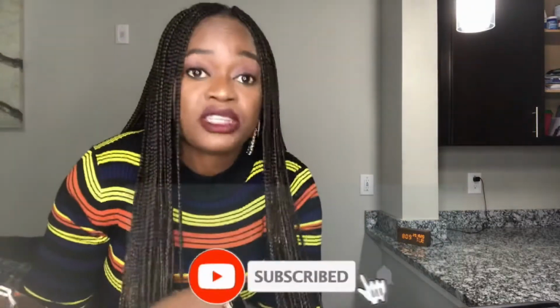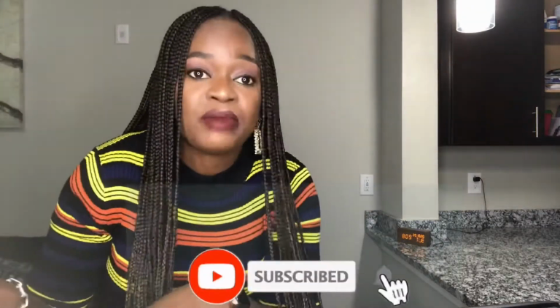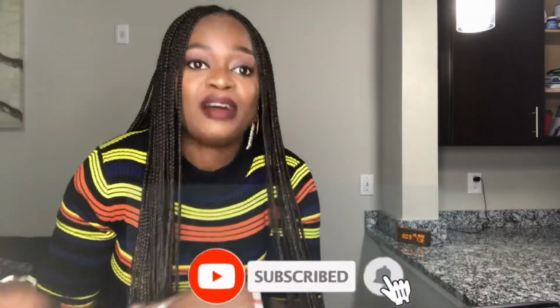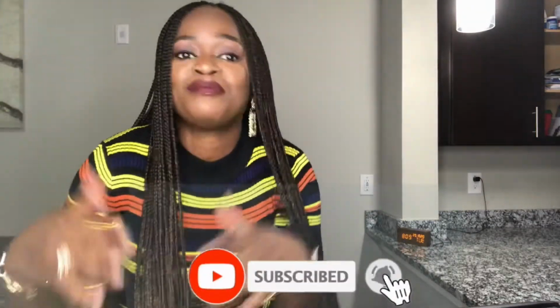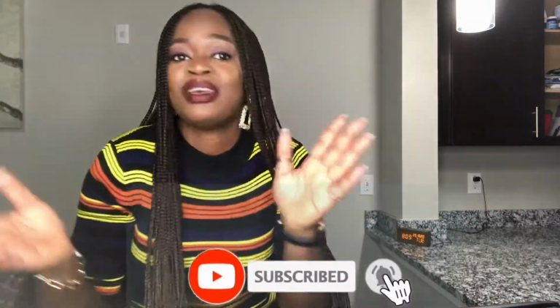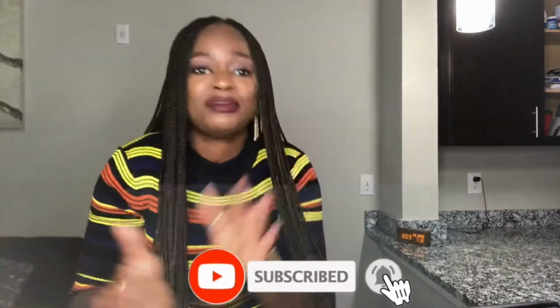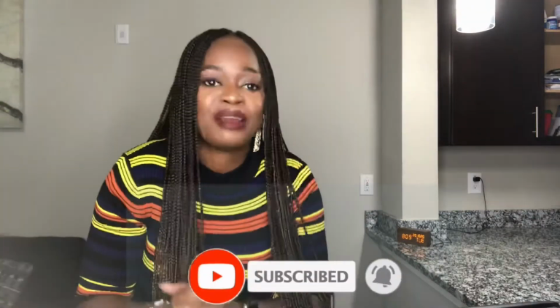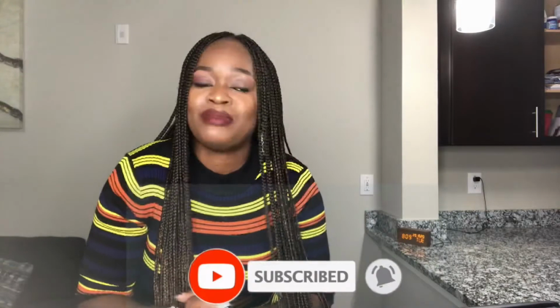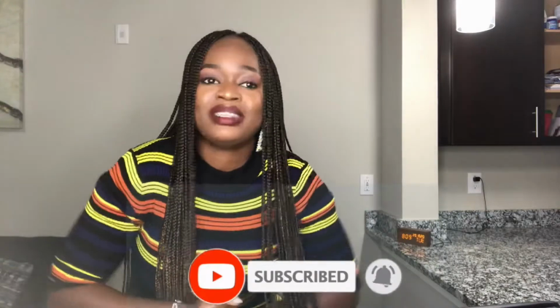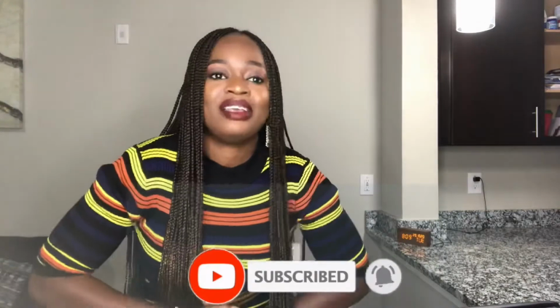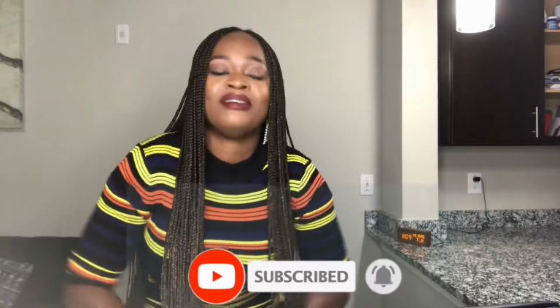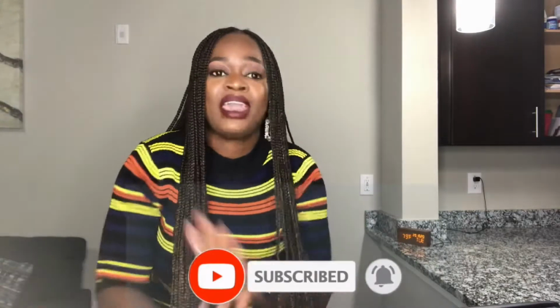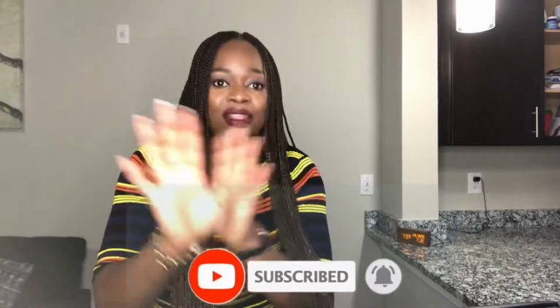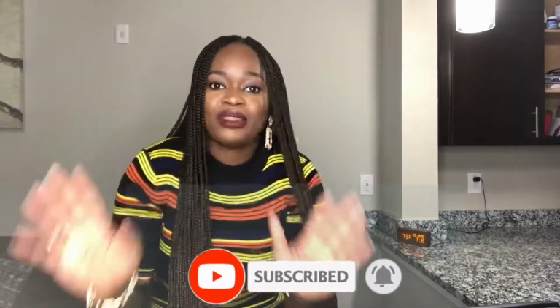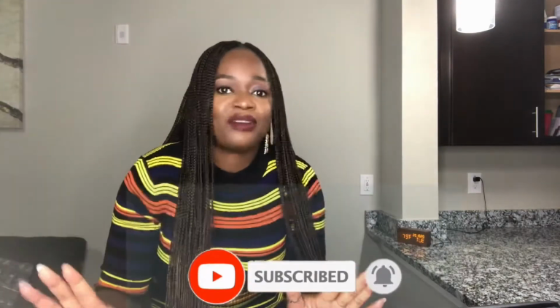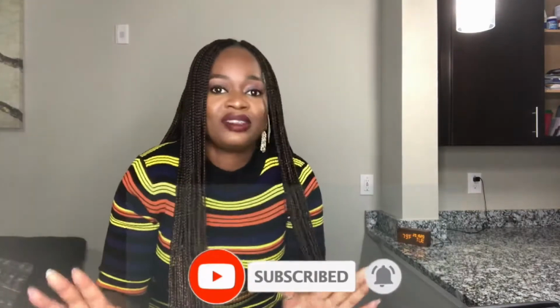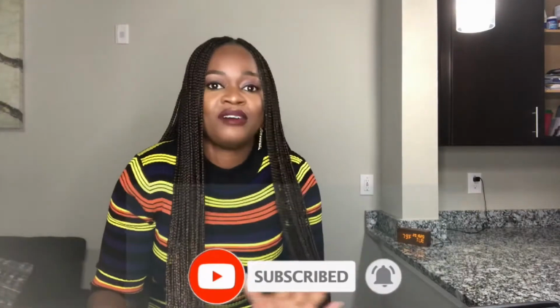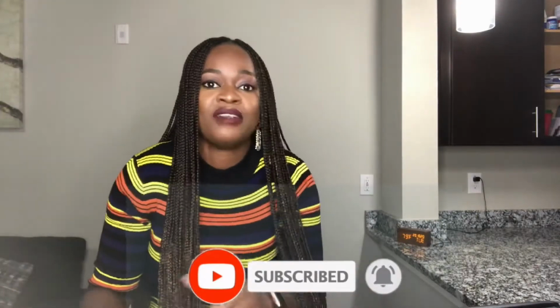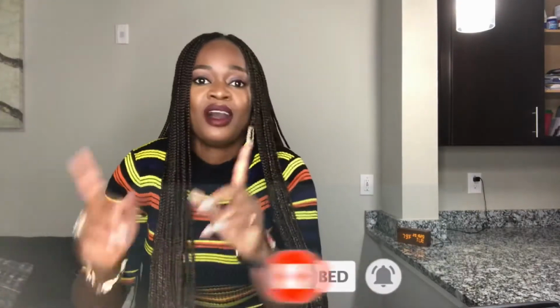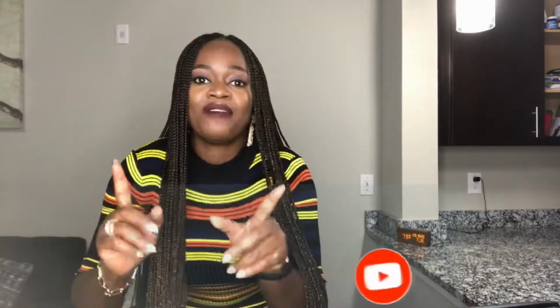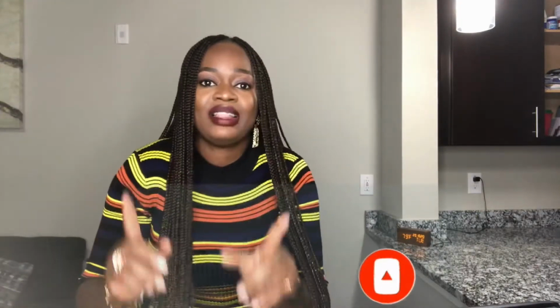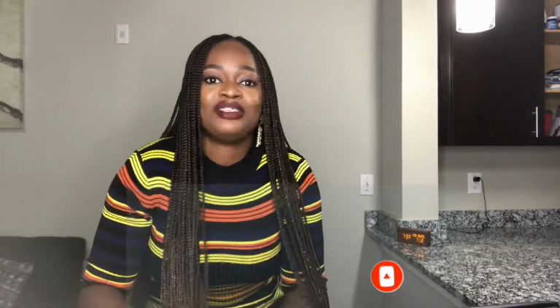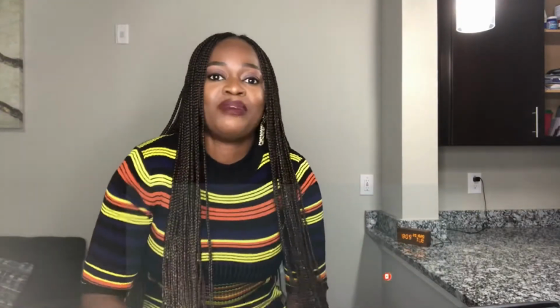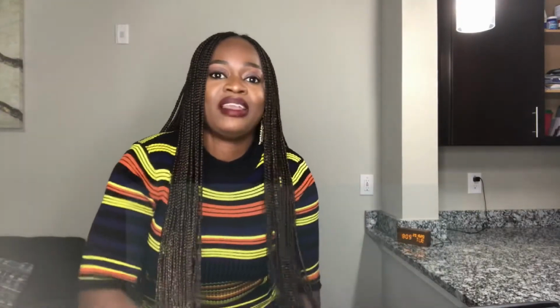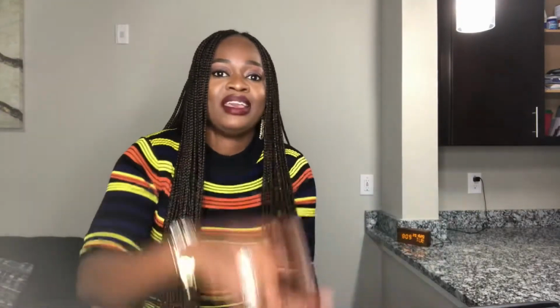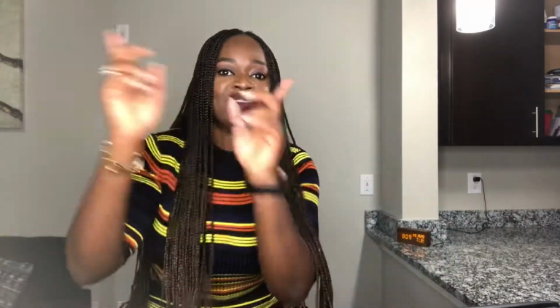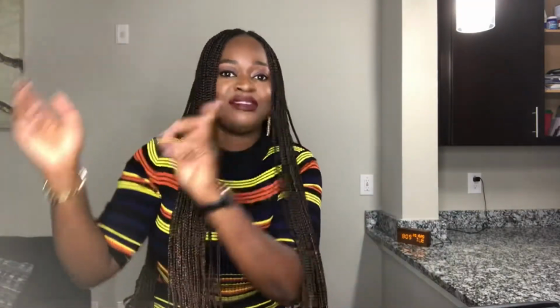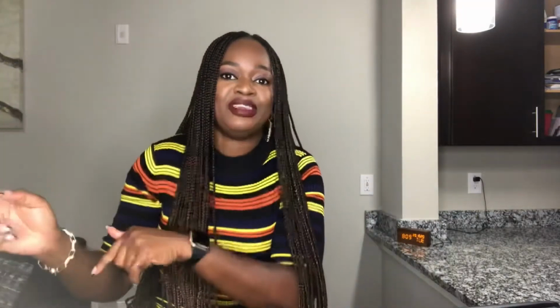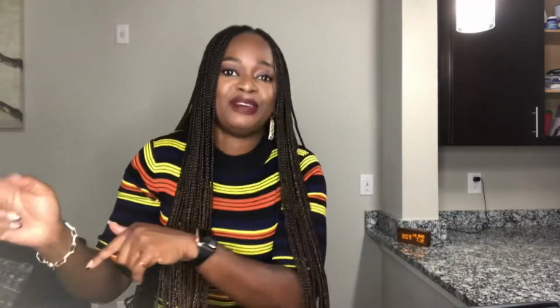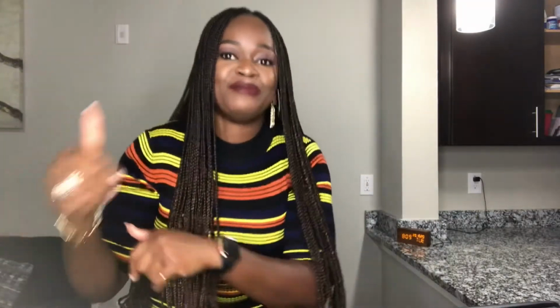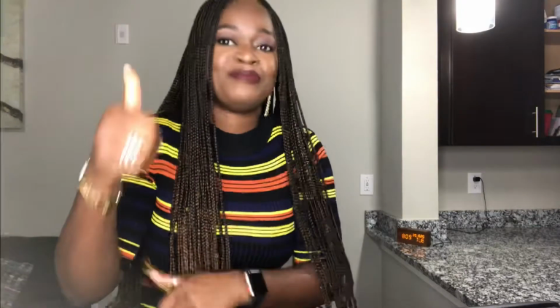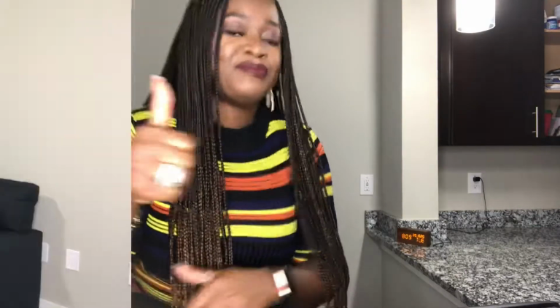Don't forget to like, hit the notification bell, subscribe to my channel, and all that good stuff. All right, let's jump right into the video!